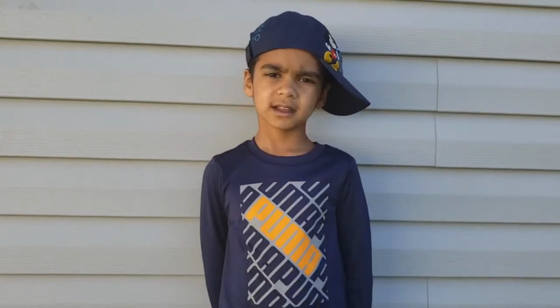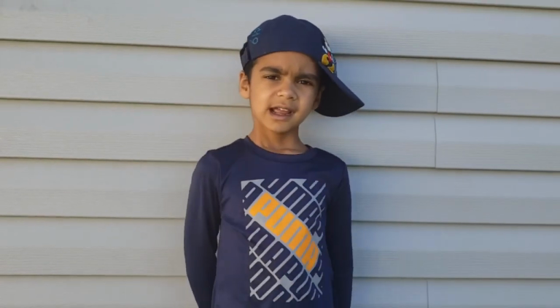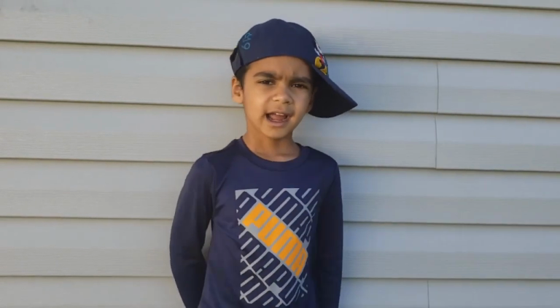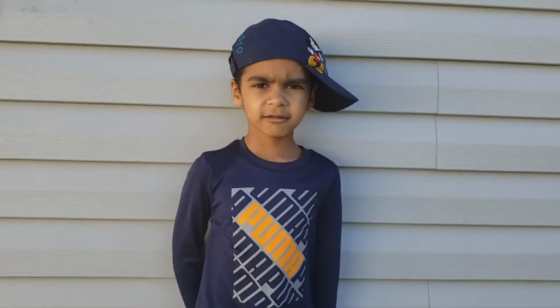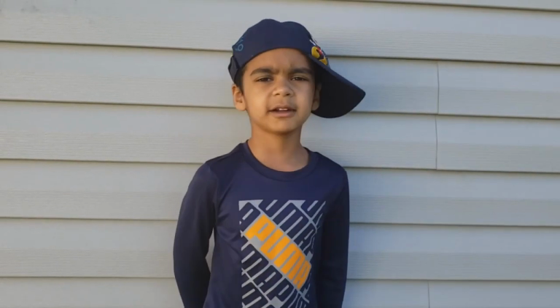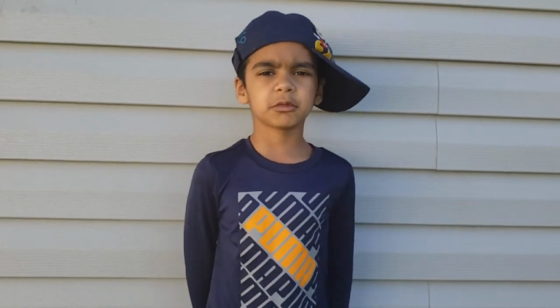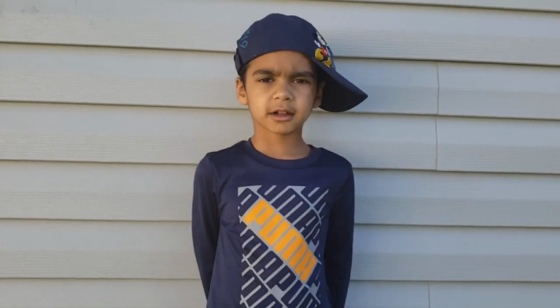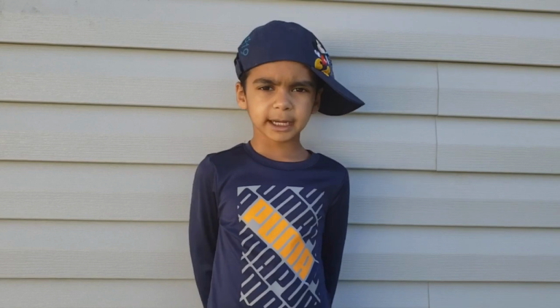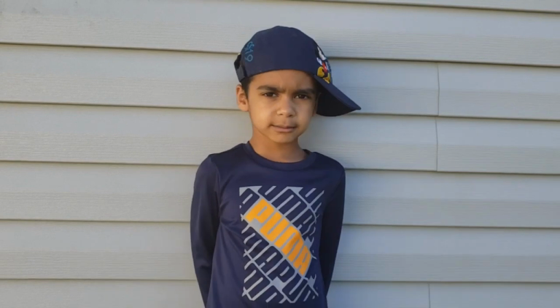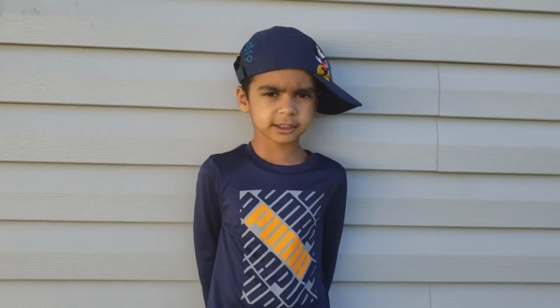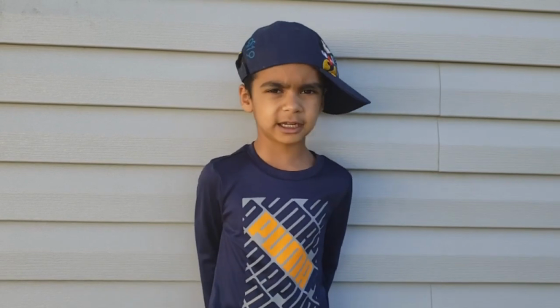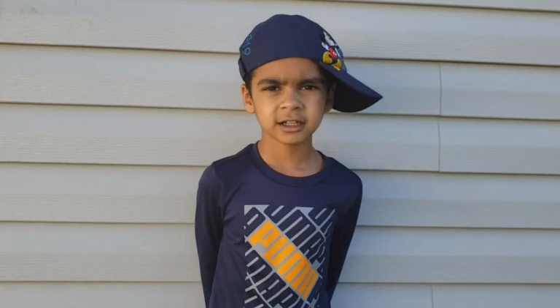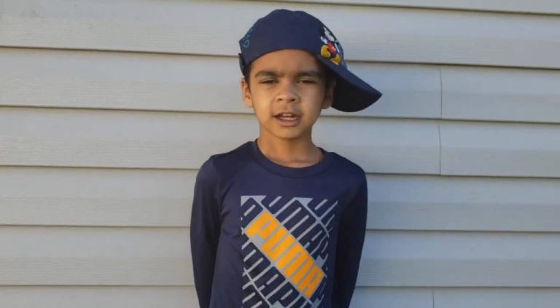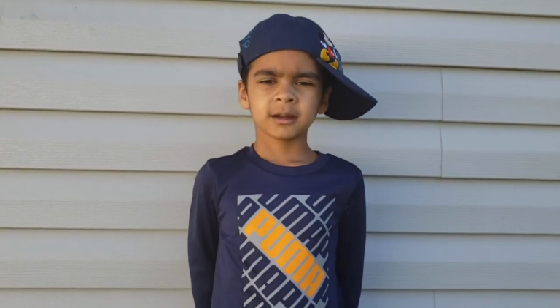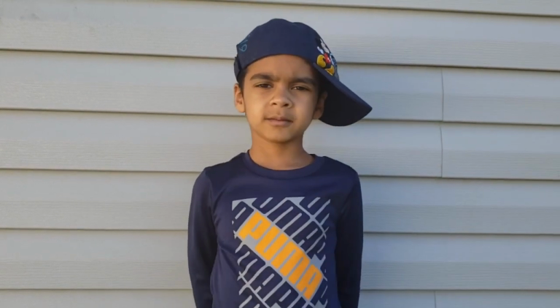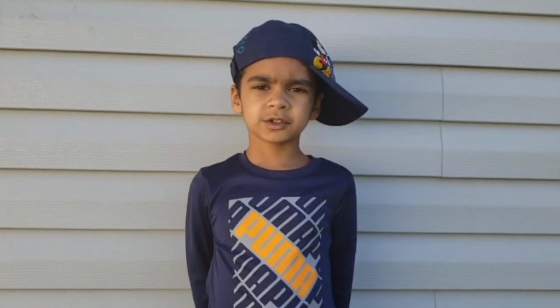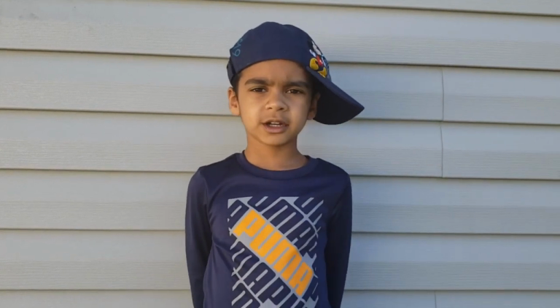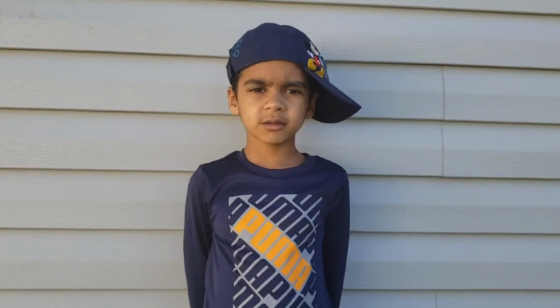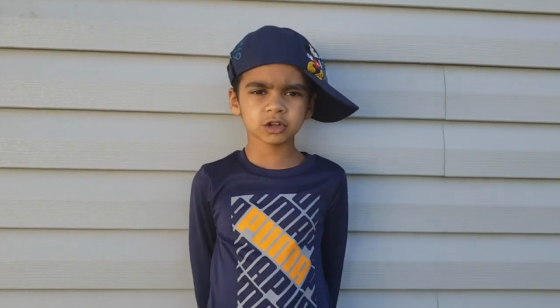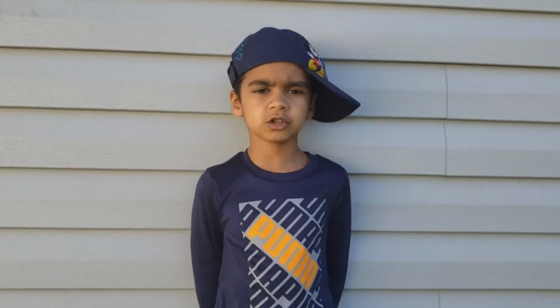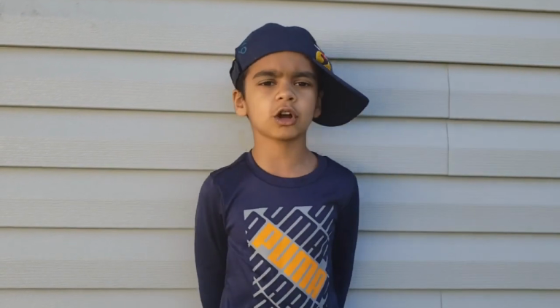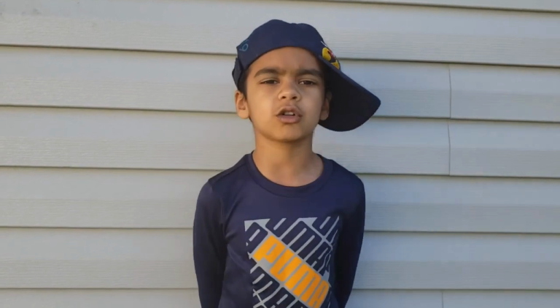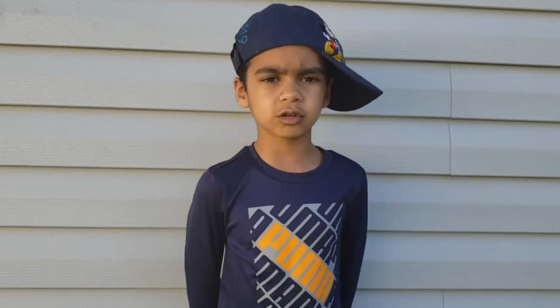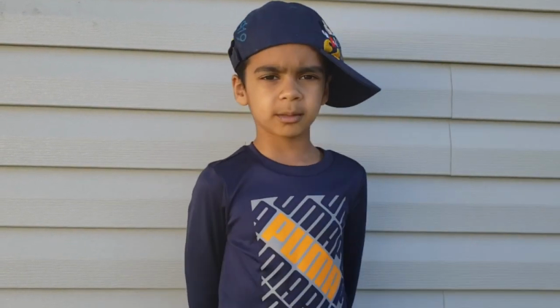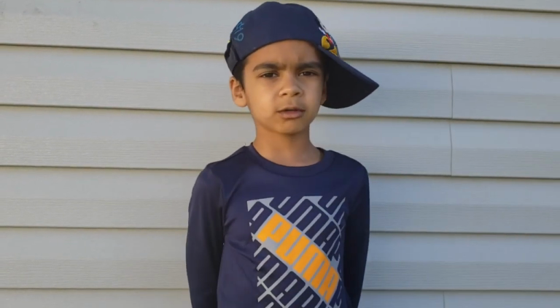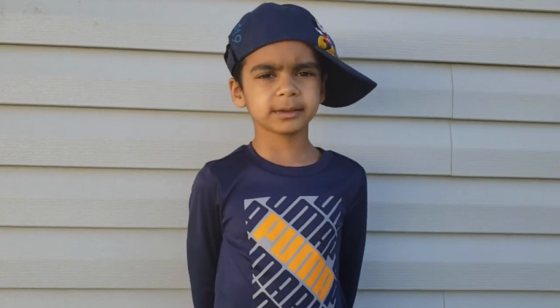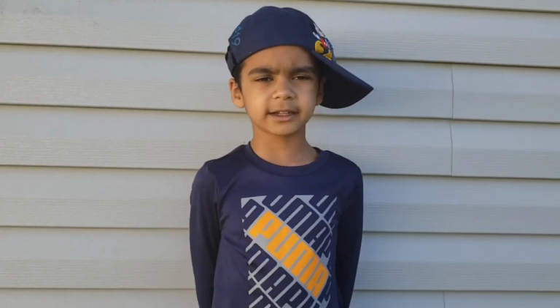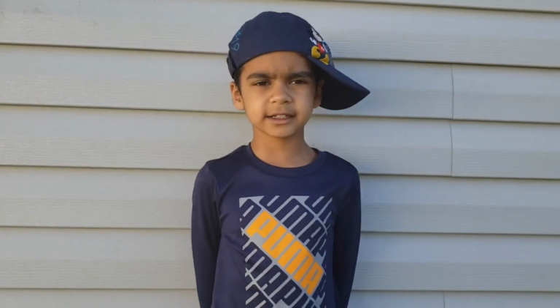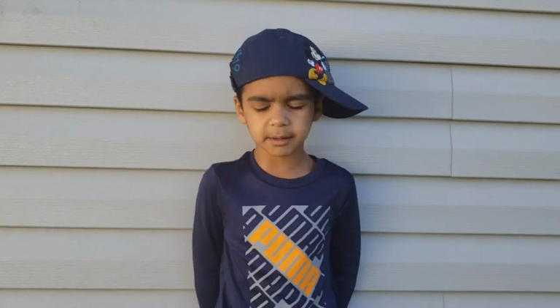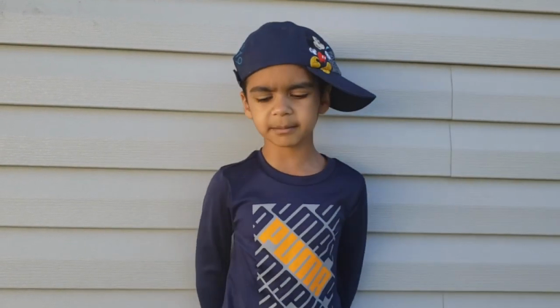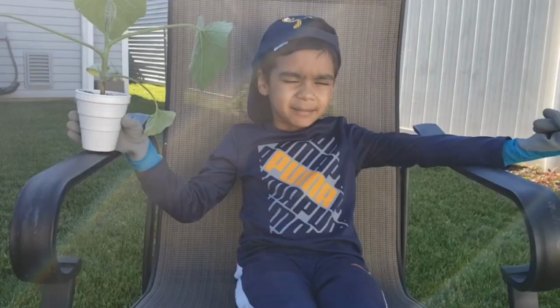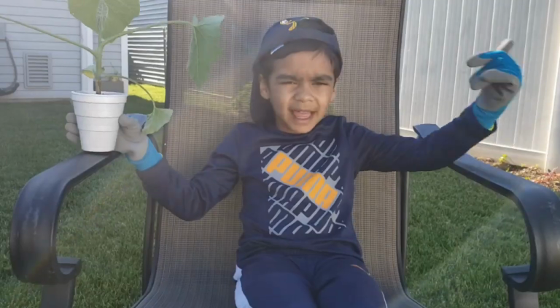Hi everybody, welcome back to my channel. Today we are going to talk all about planting pumpkins.